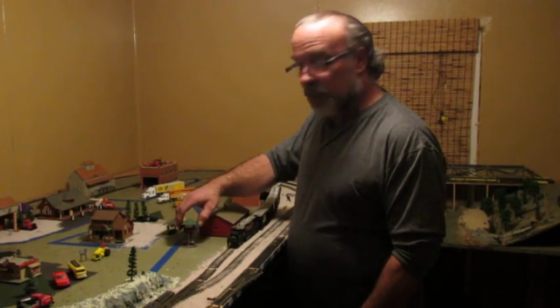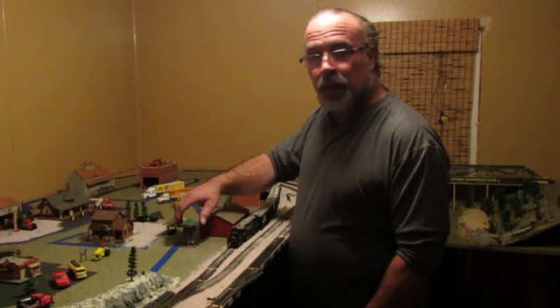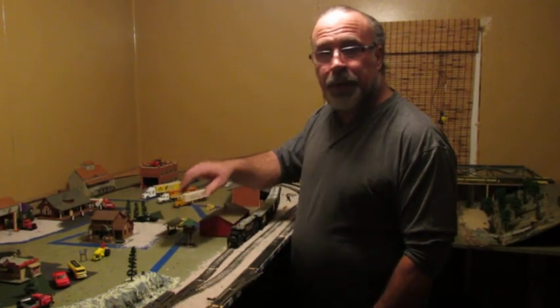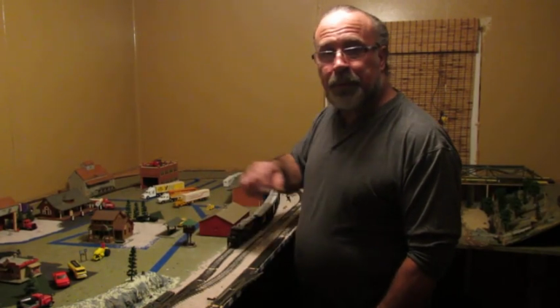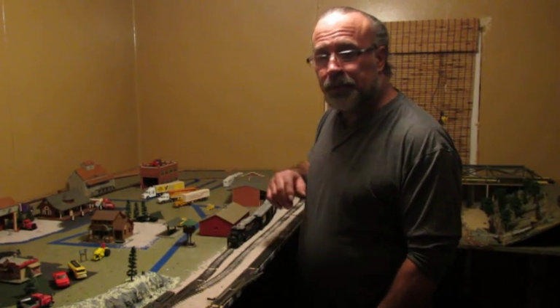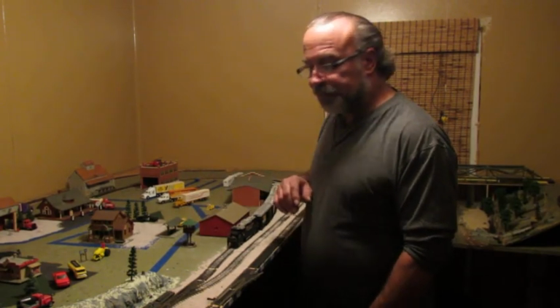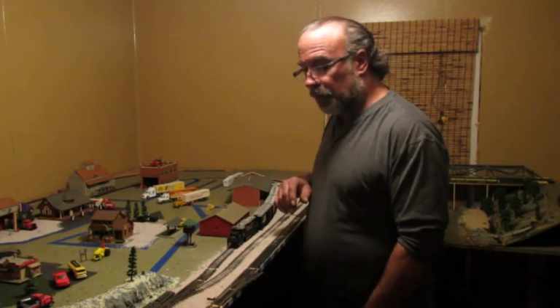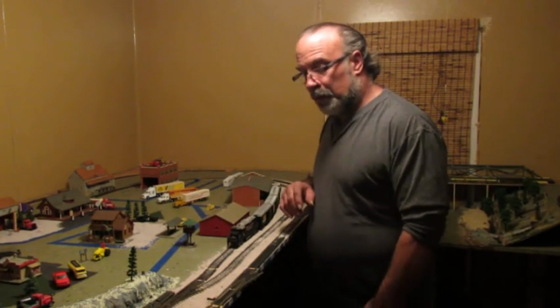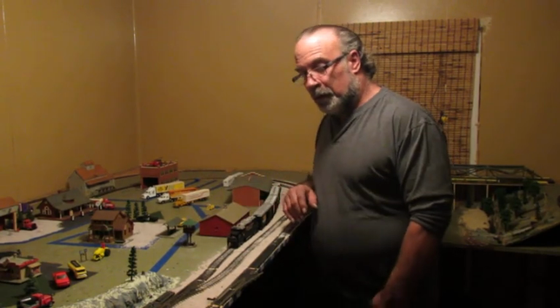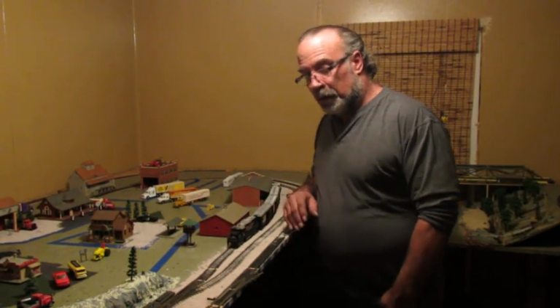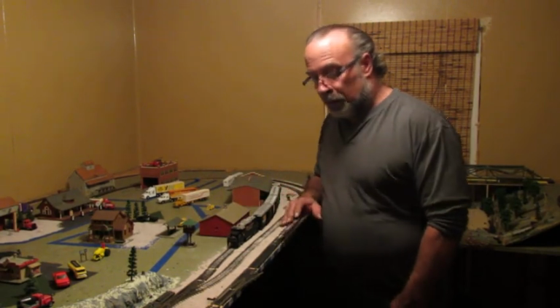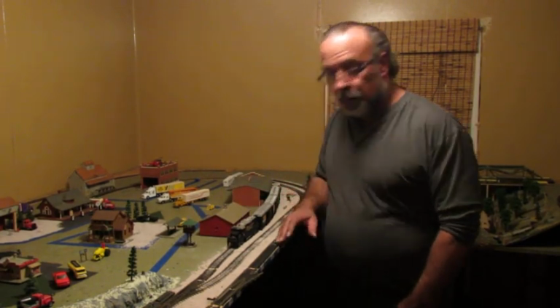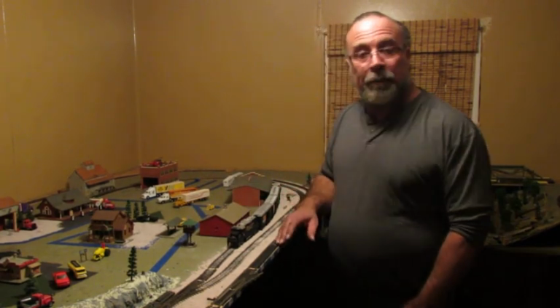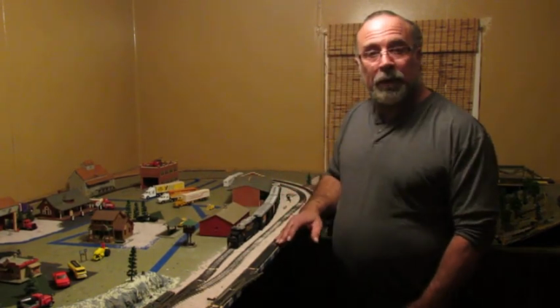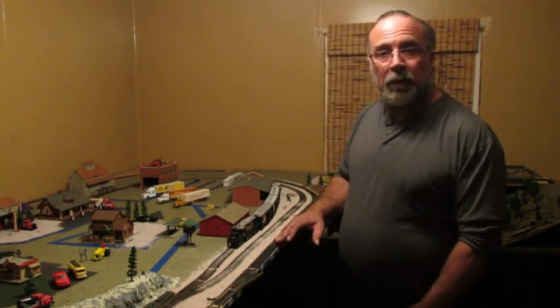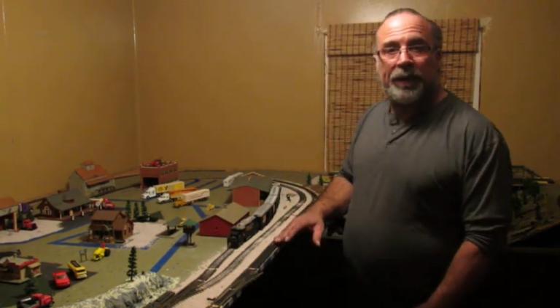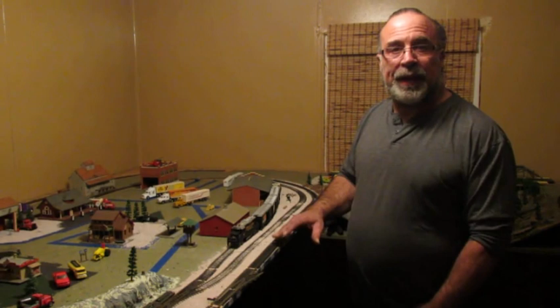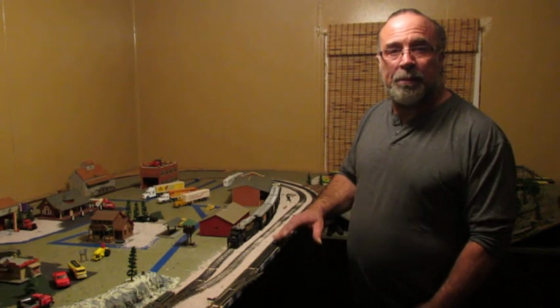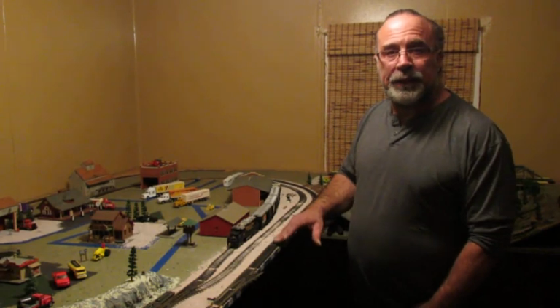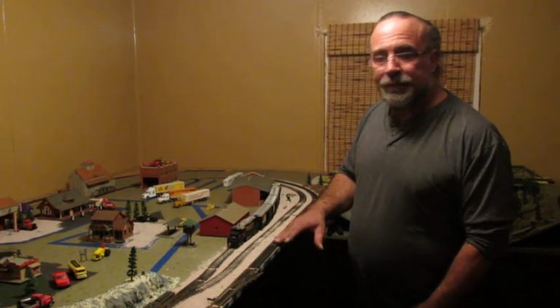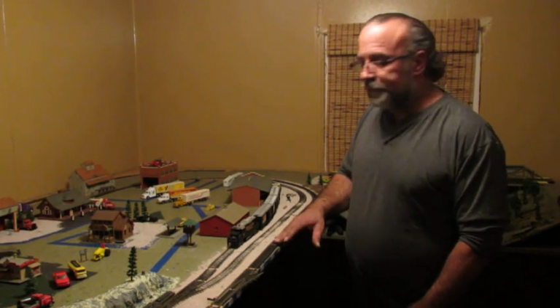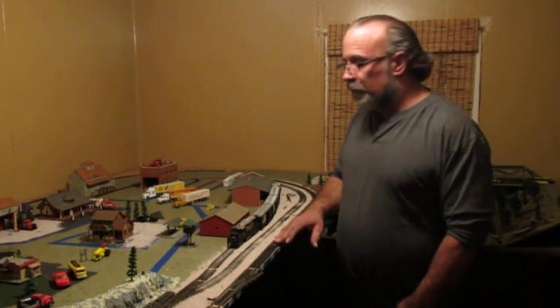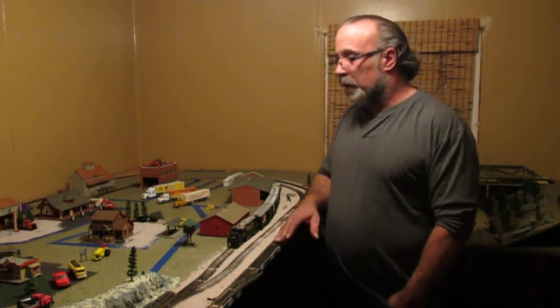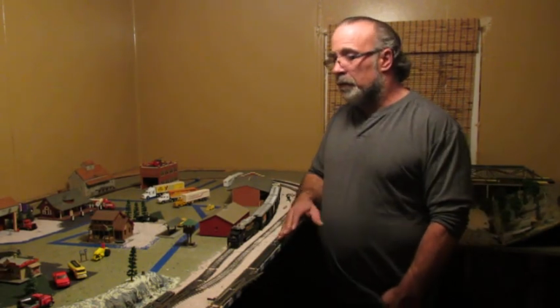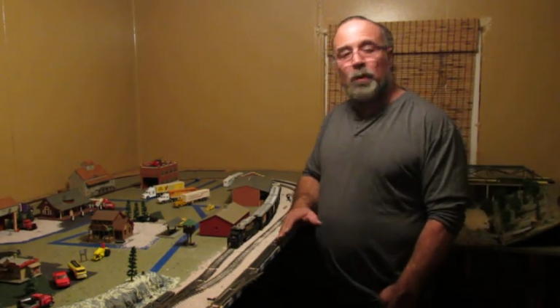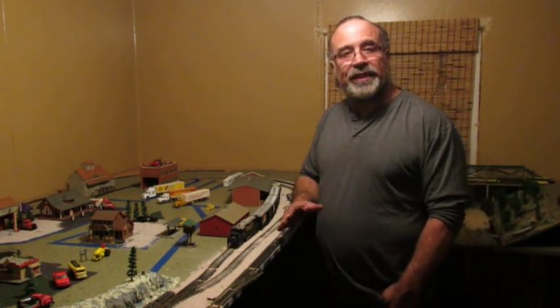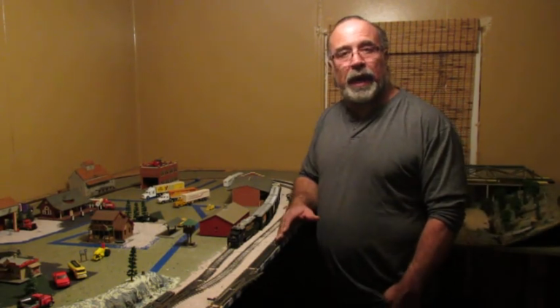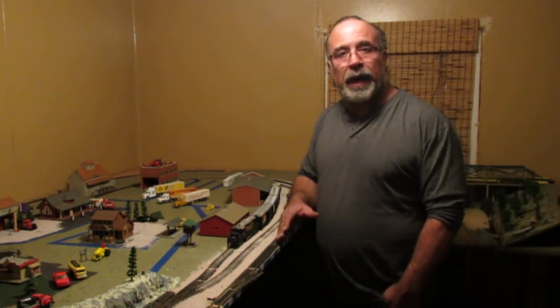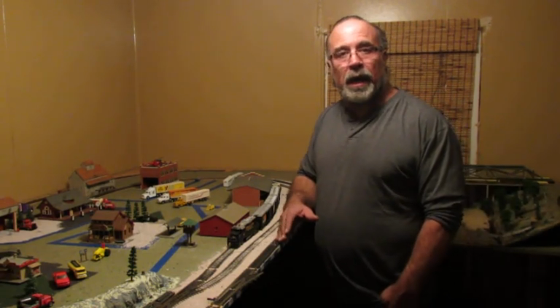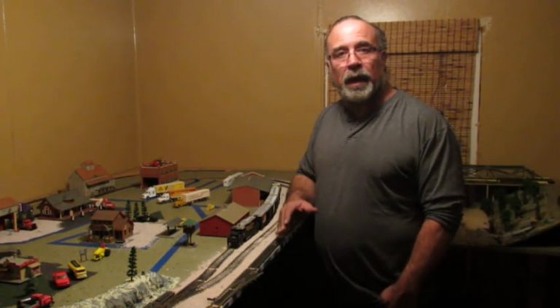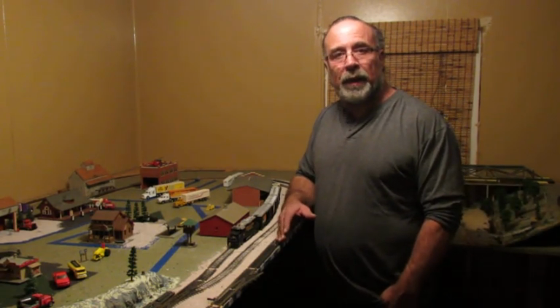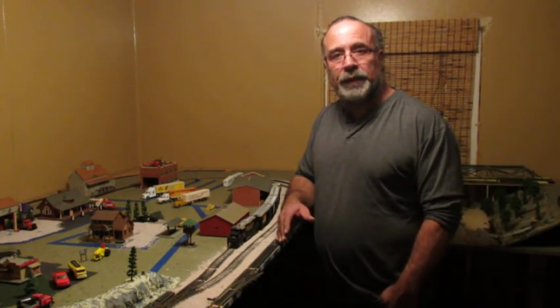Hey people! Remember, we're building on a budget. You want to stay on the budget.